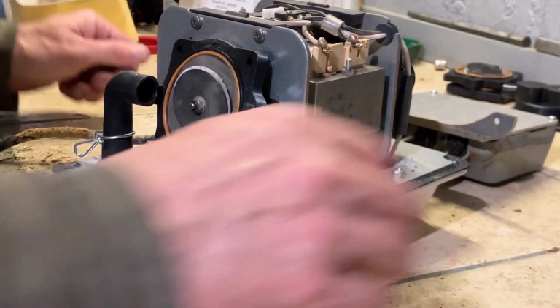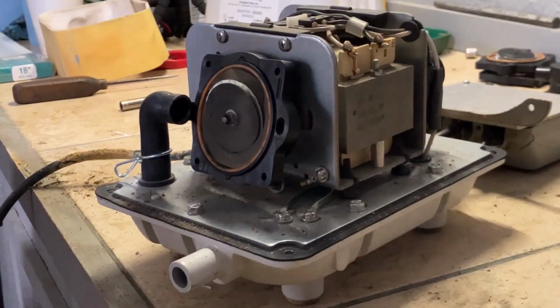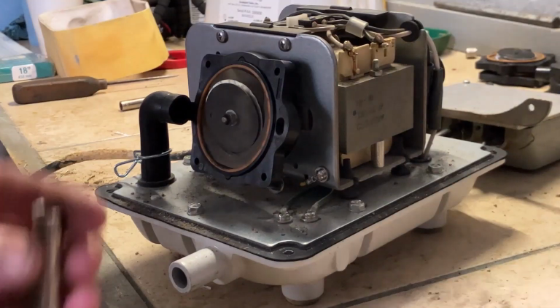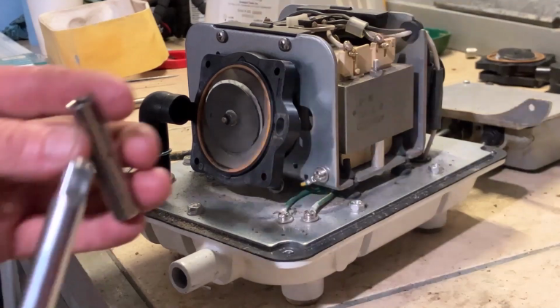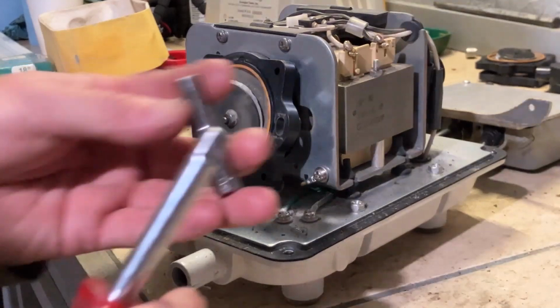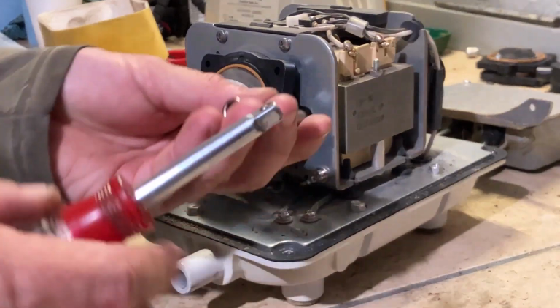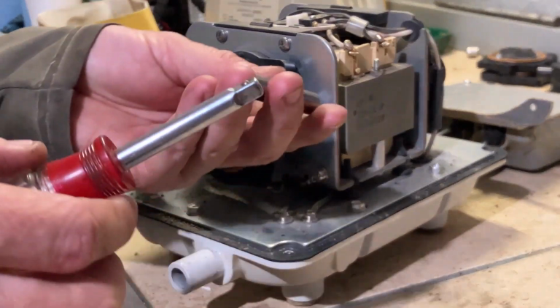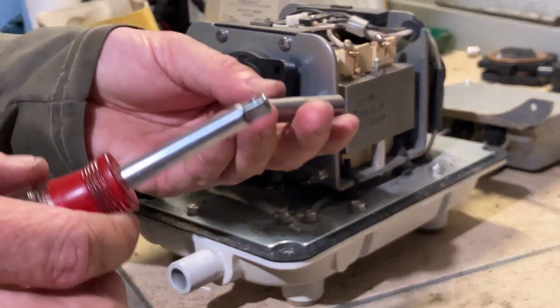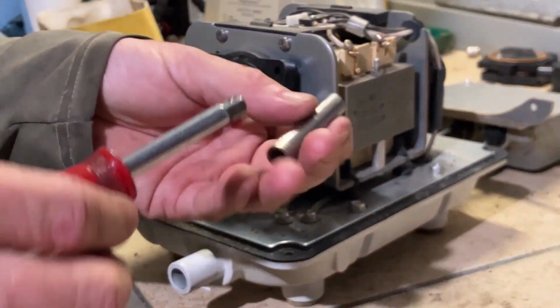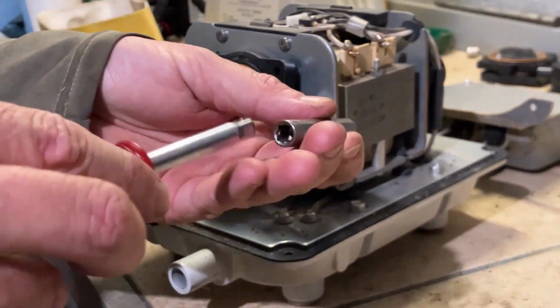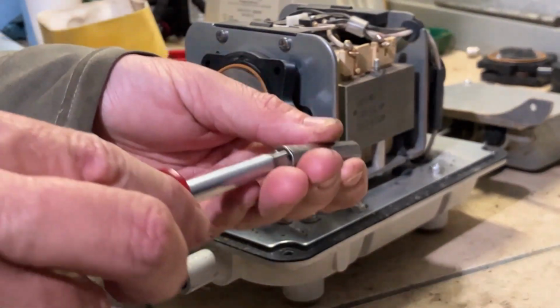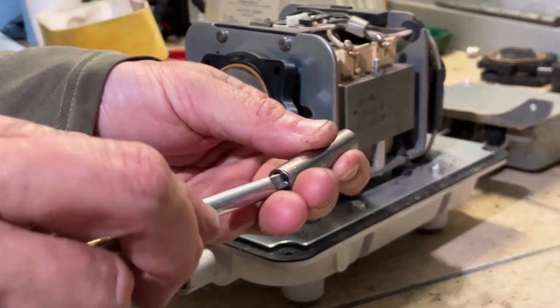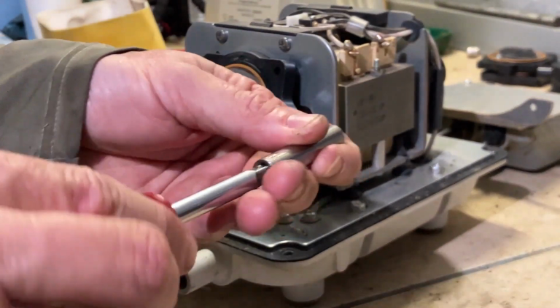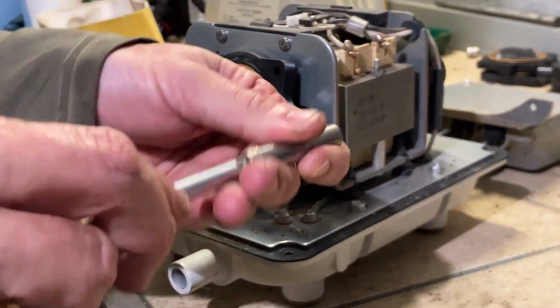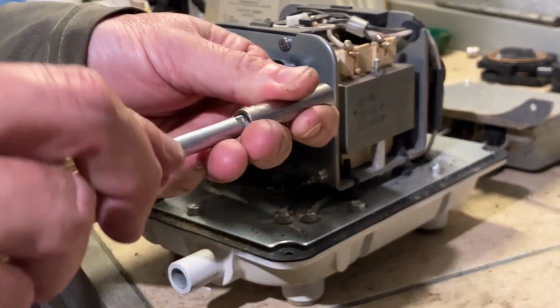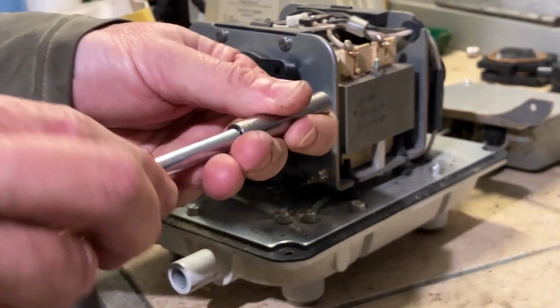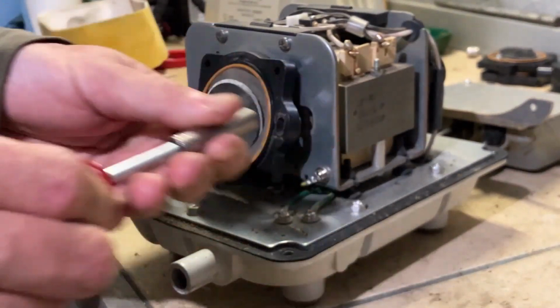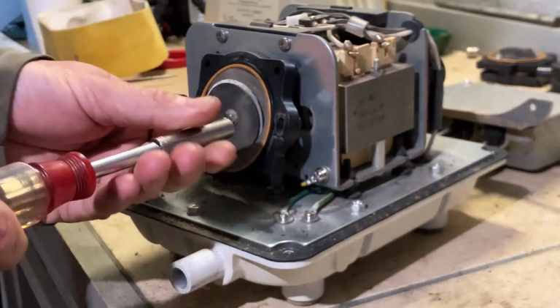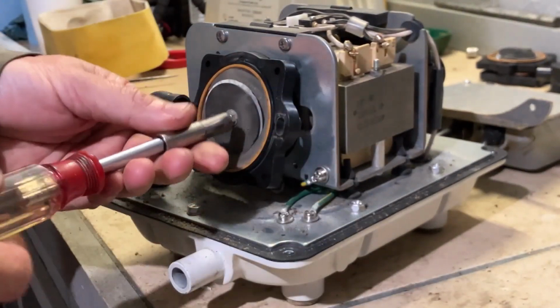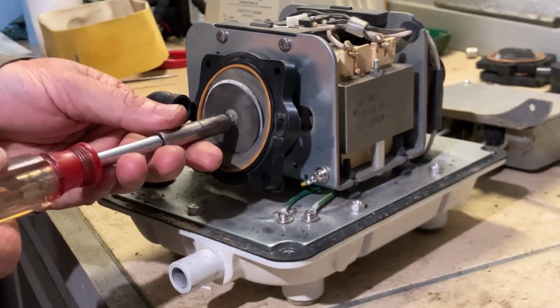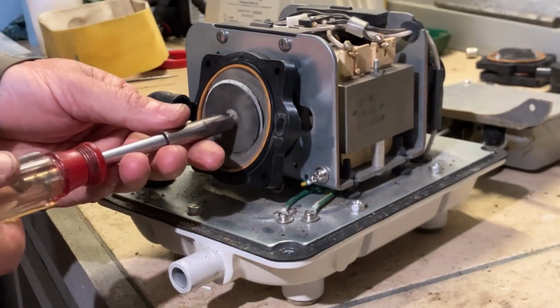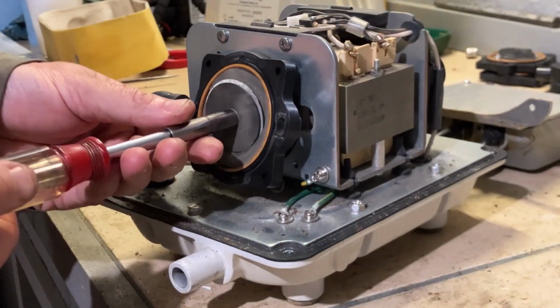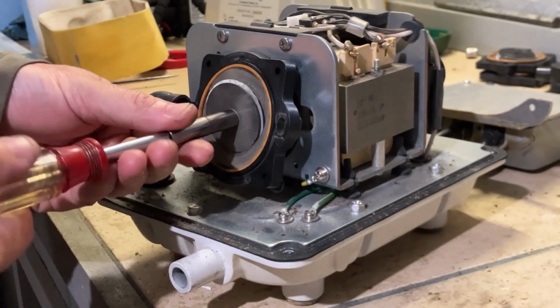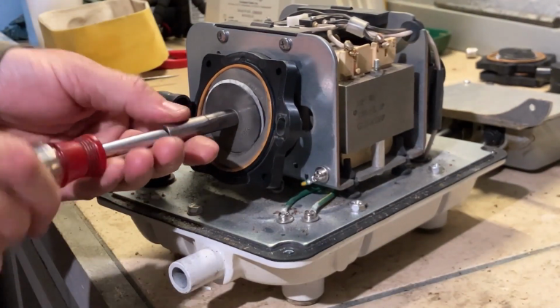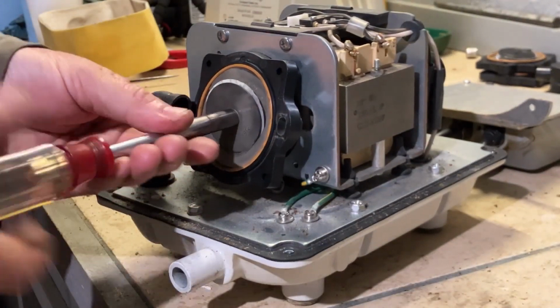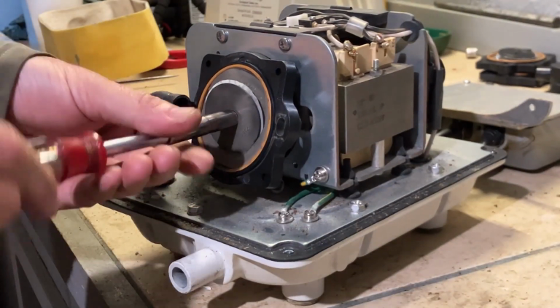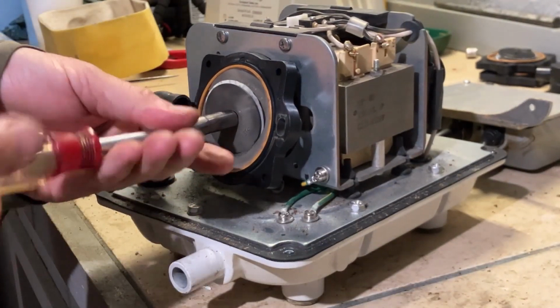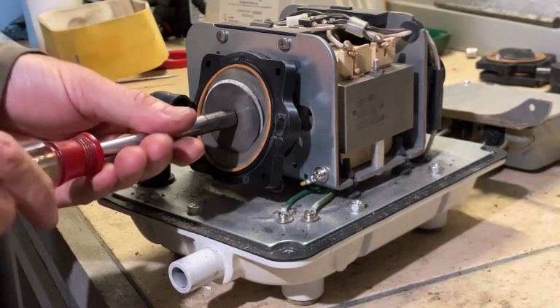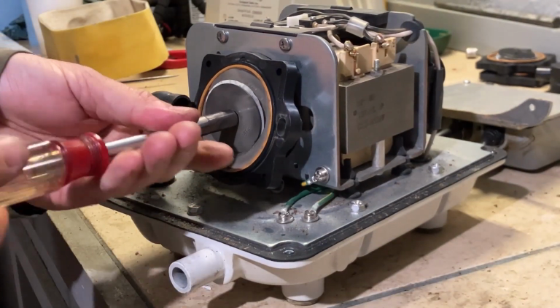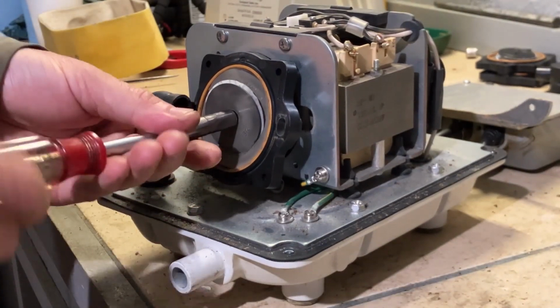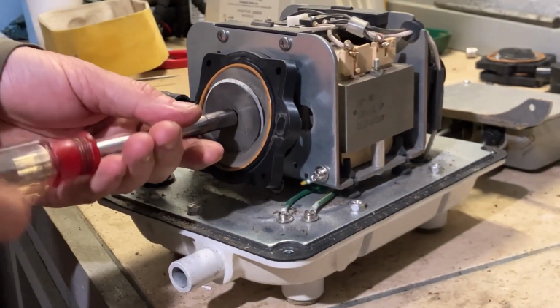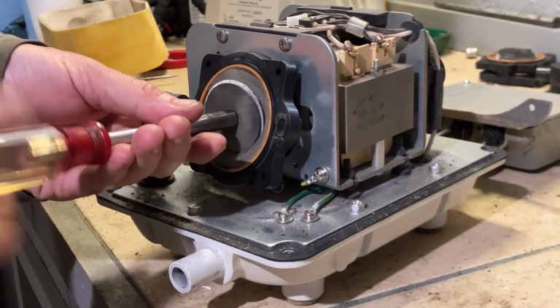Take a 9/32 socket to take the diaphragm off.